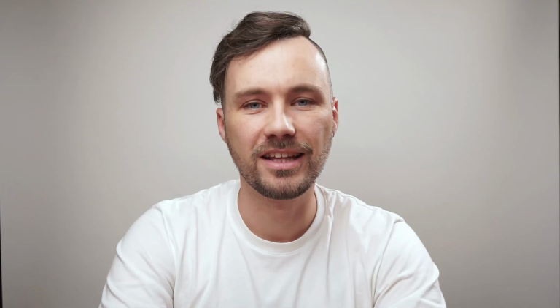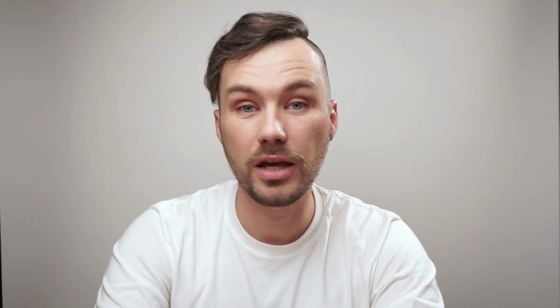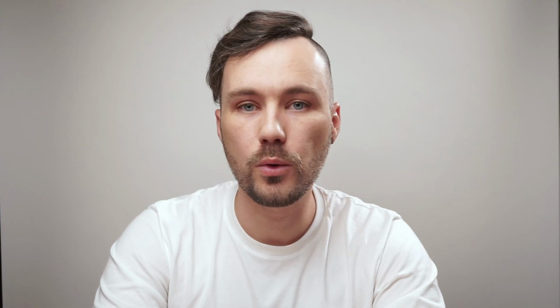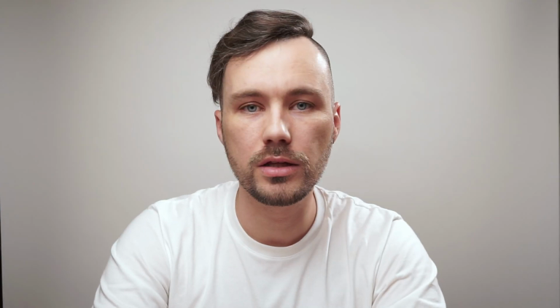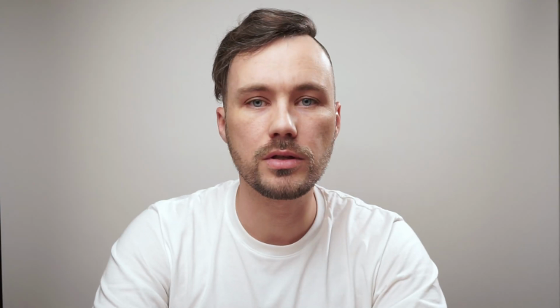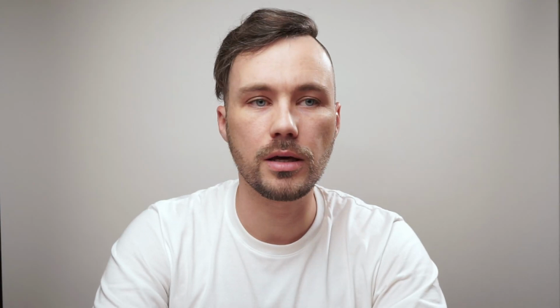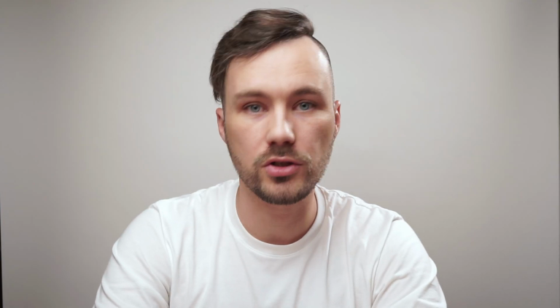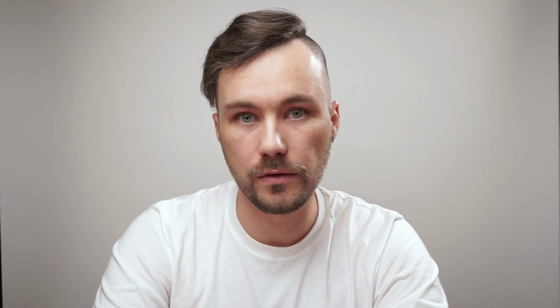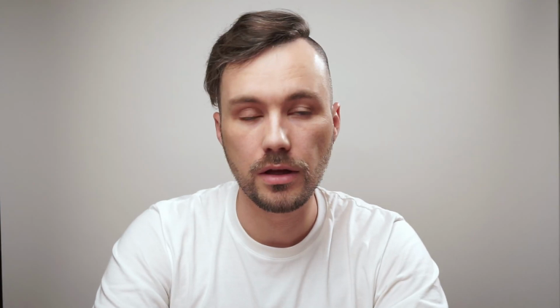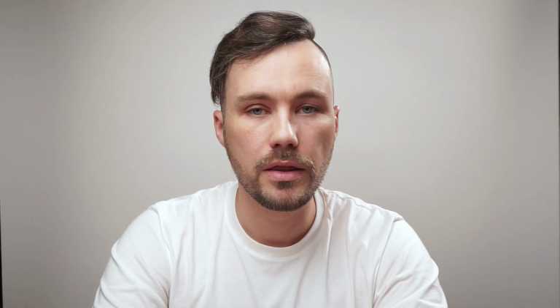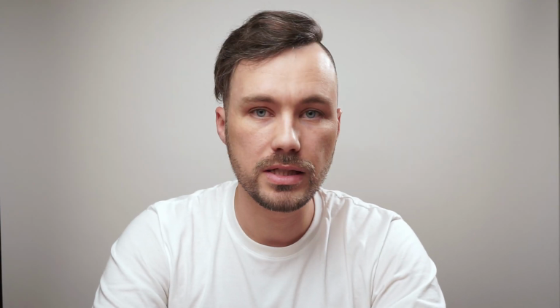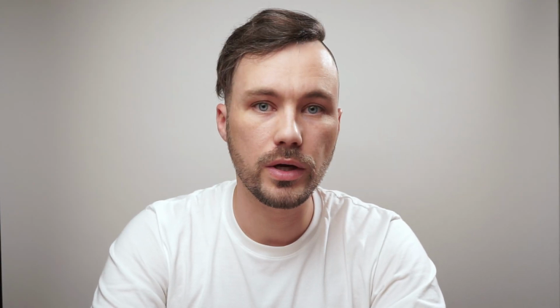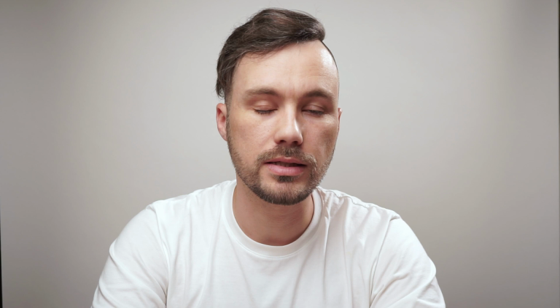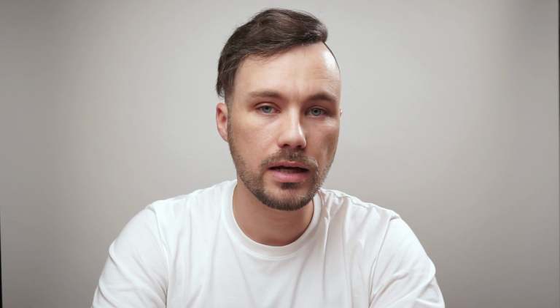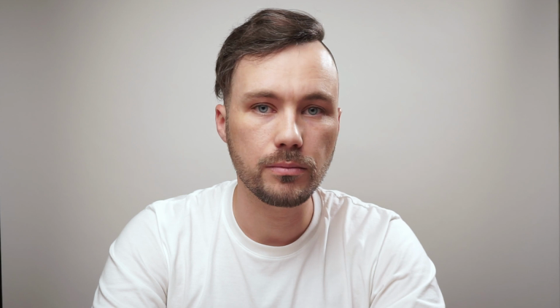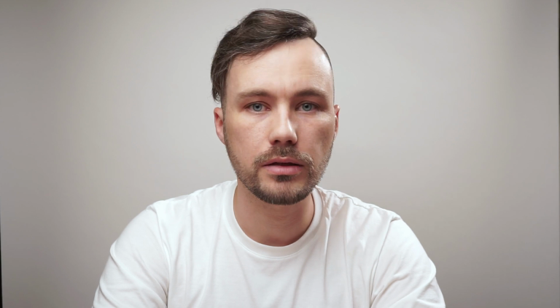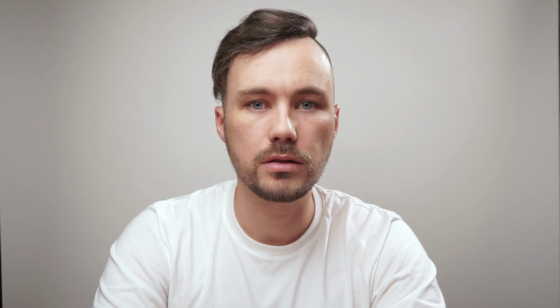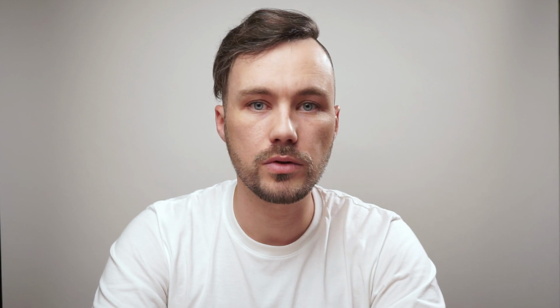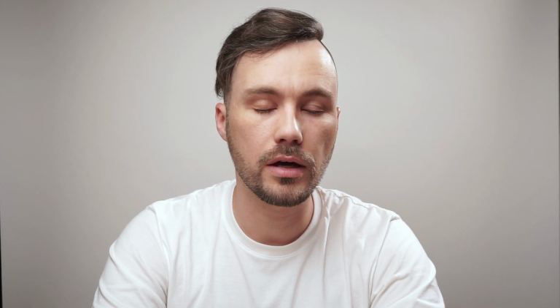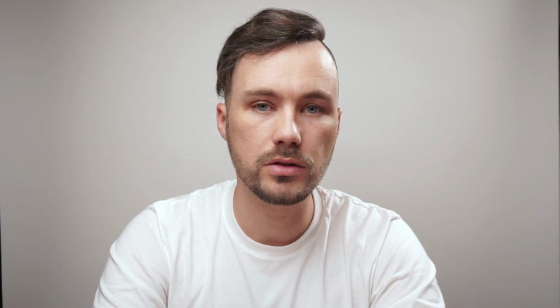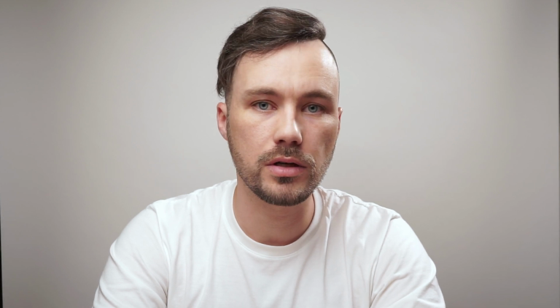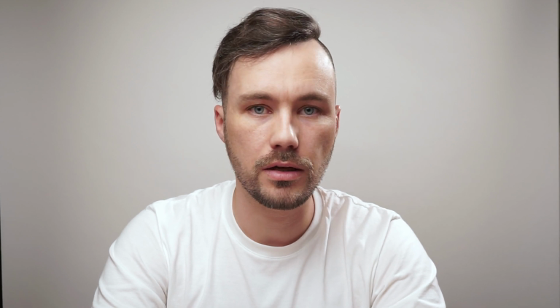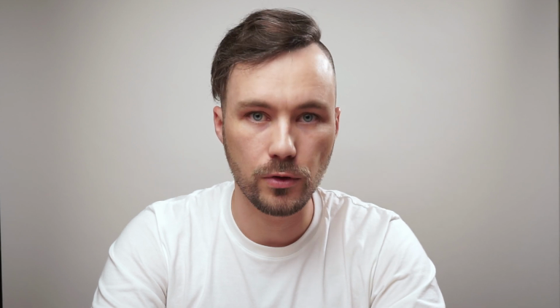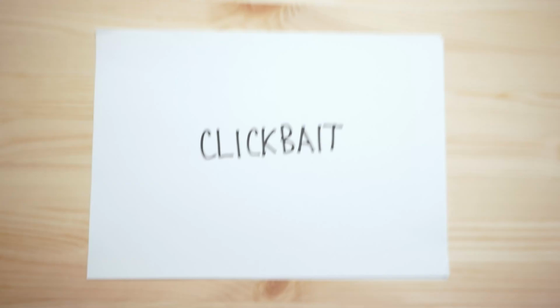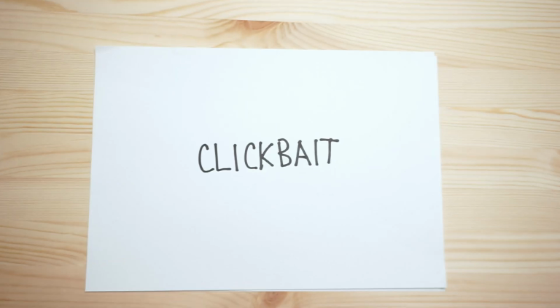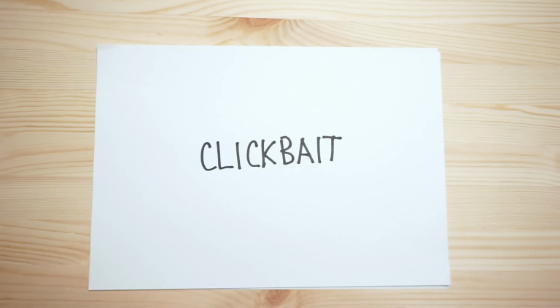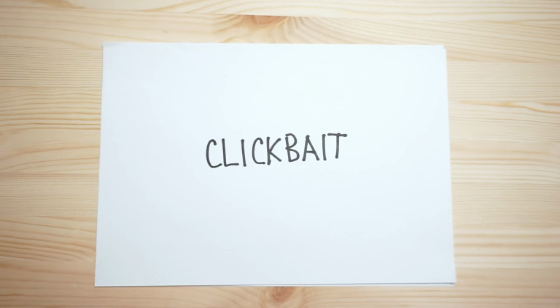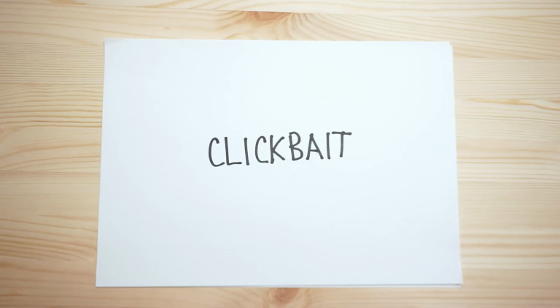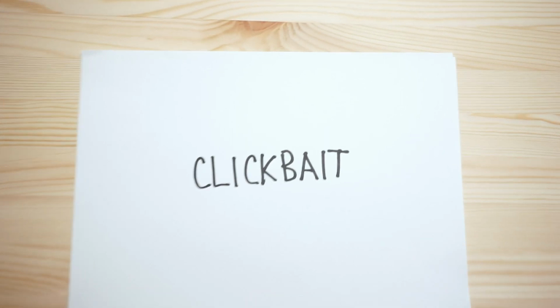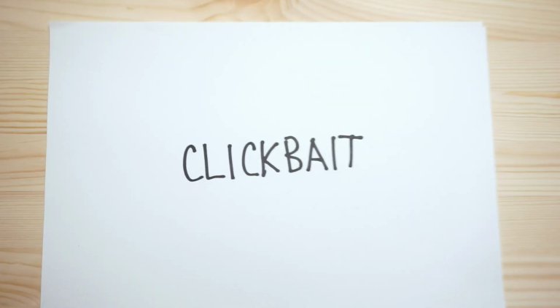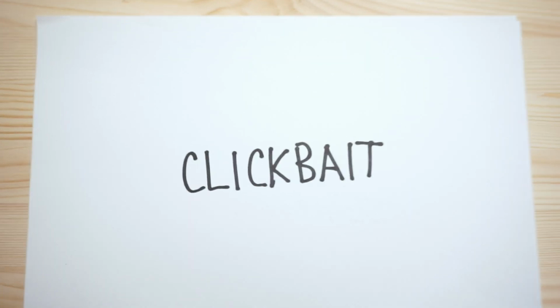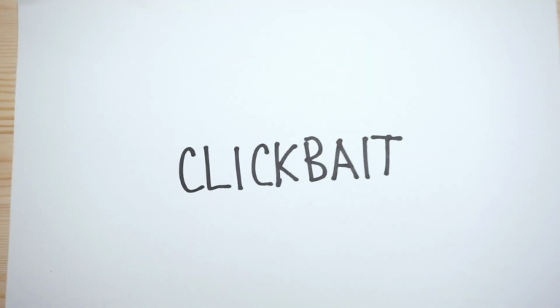Now we need to take a picture of it. The best way is scanning, but today I'm just gonna take a photo. Just make sure it's lit evenly.